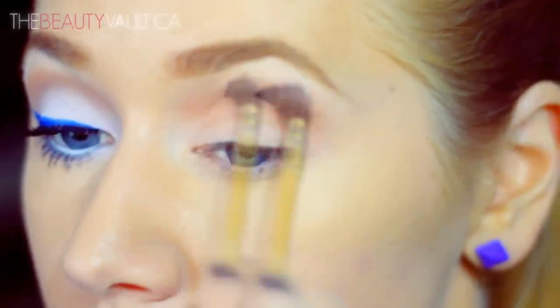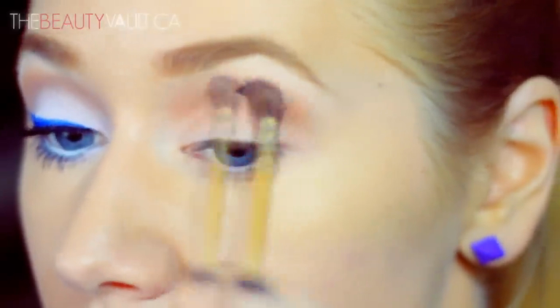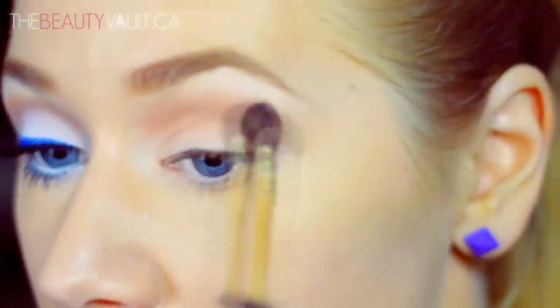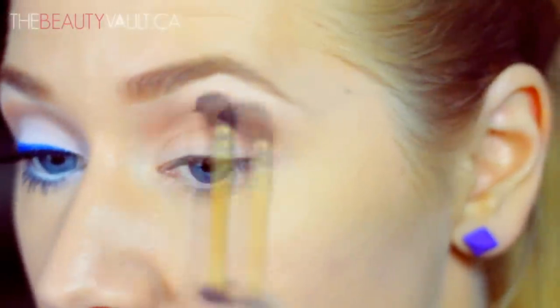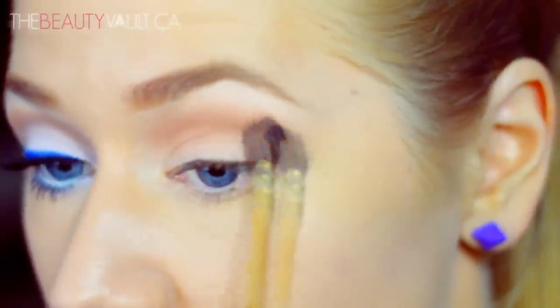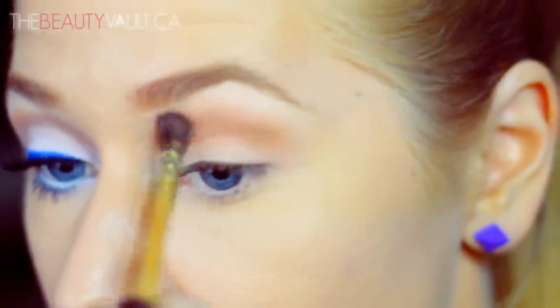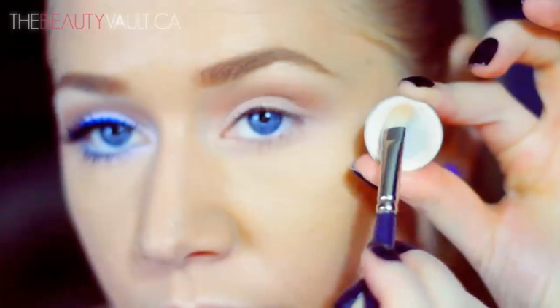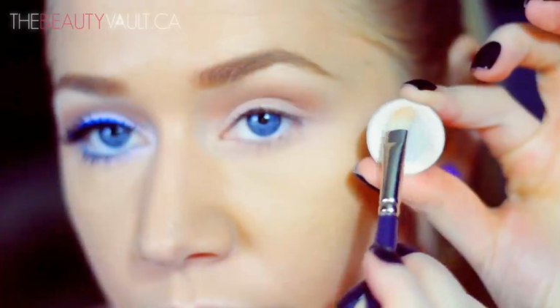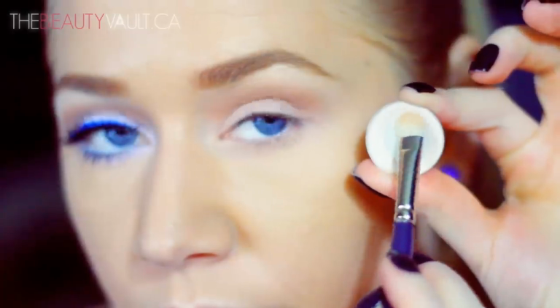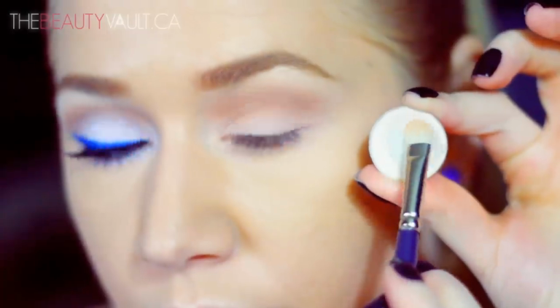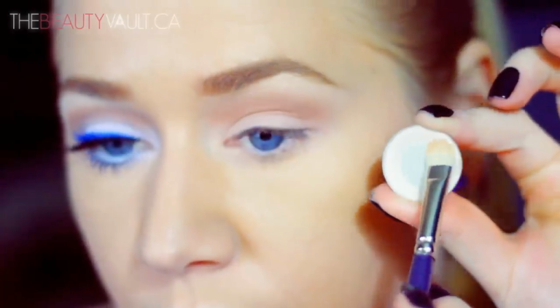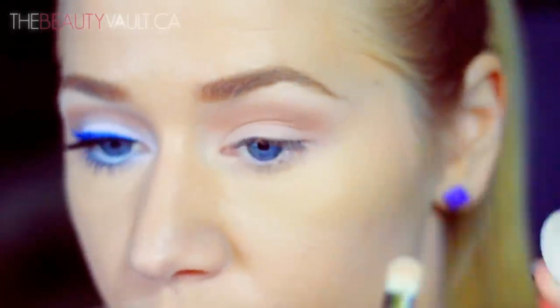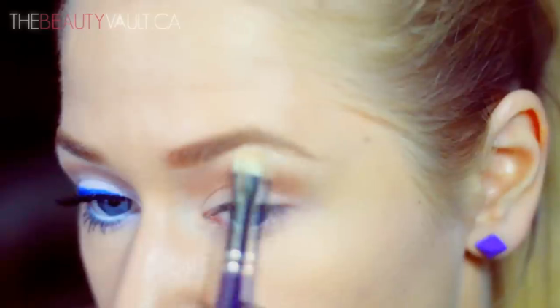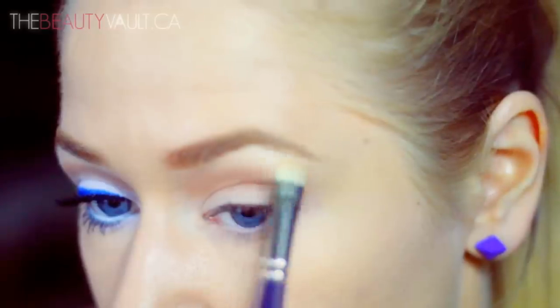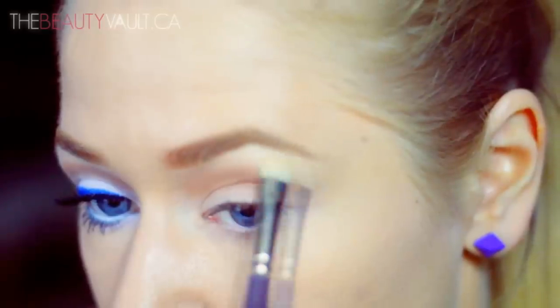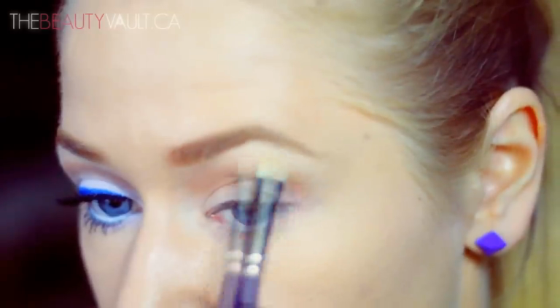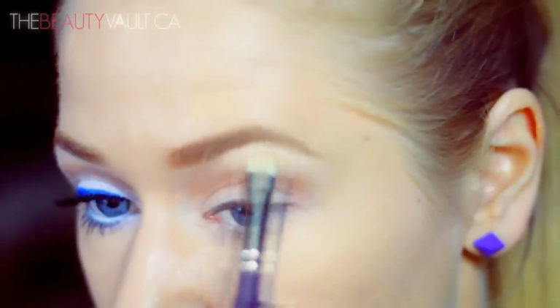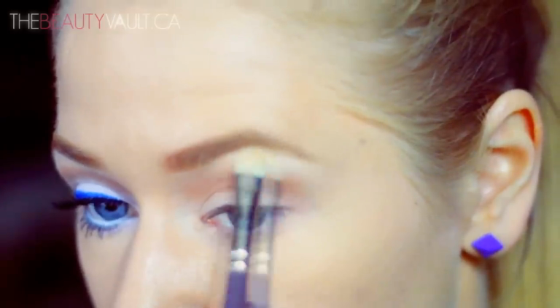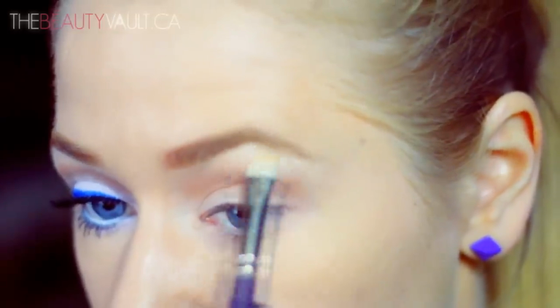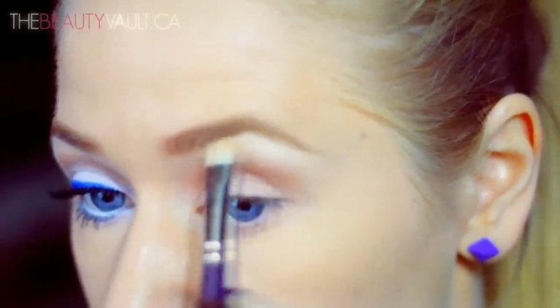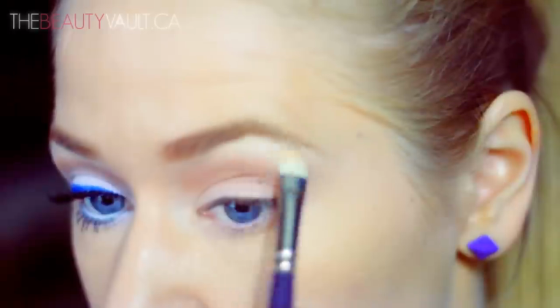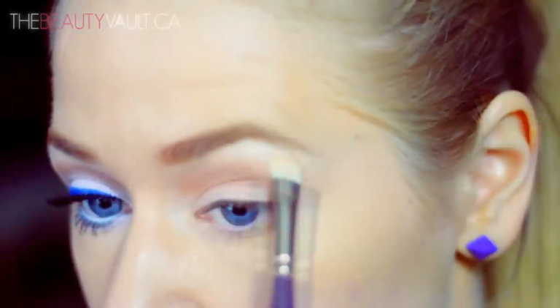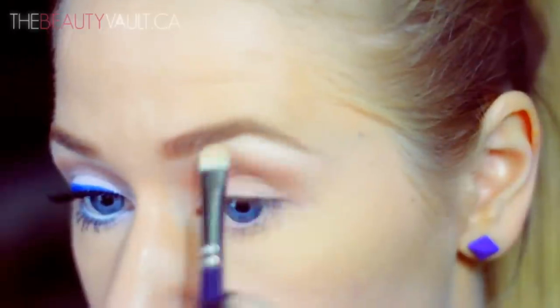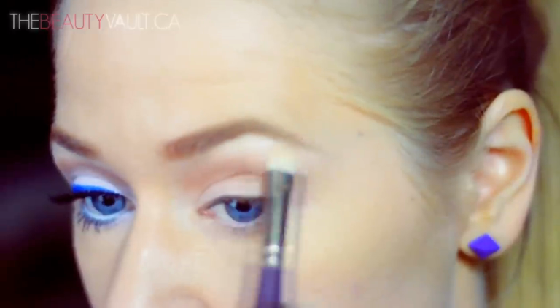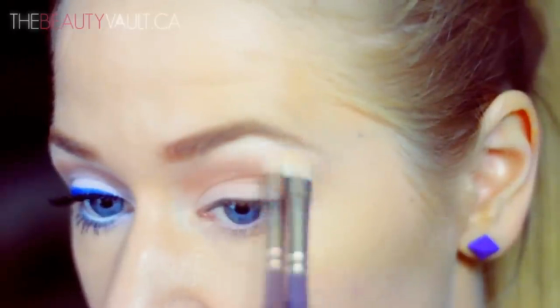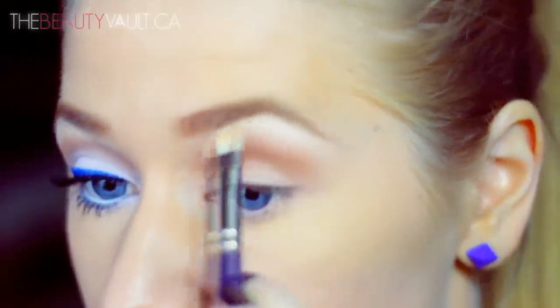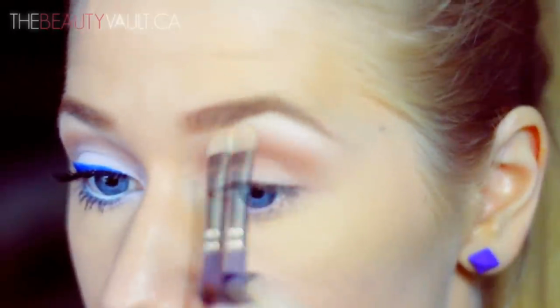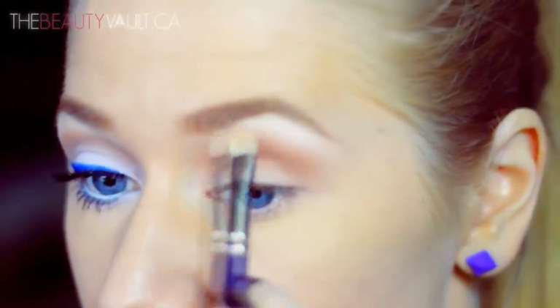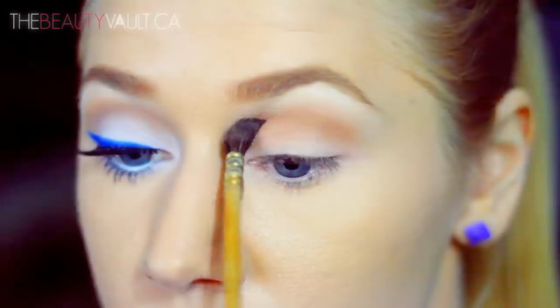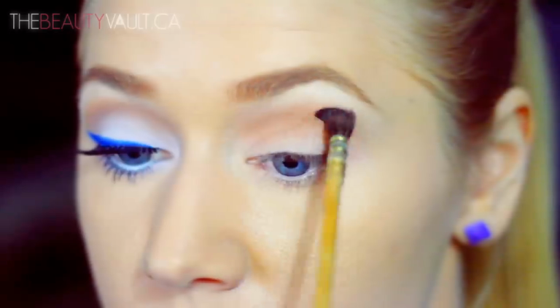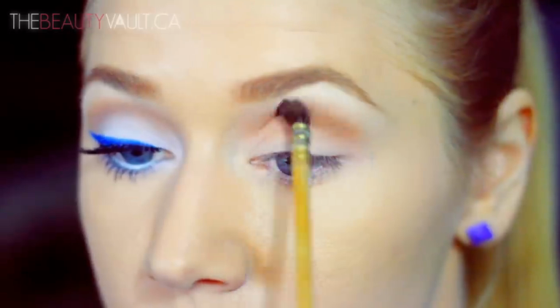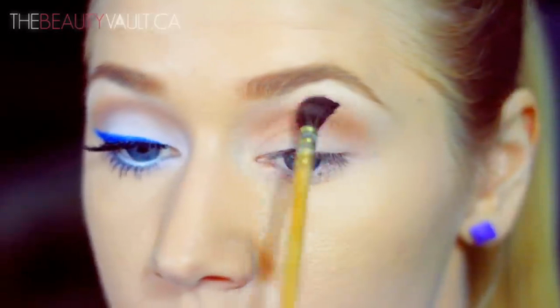Taking a little bit of Mylar by MAC I'm going to place it on my brow bone. Then I'm going to go back in with Nude and sort of blend it up towards Mylar.